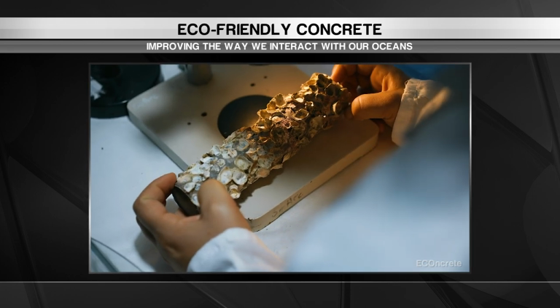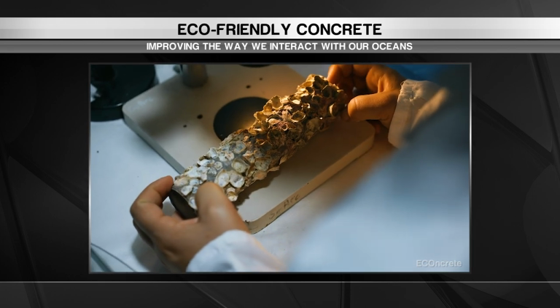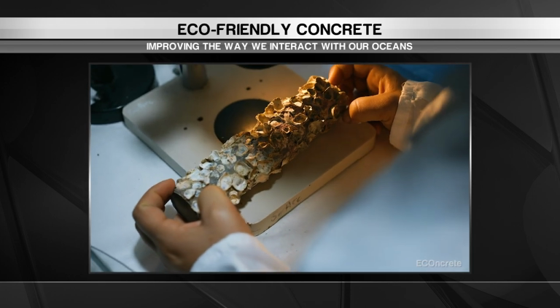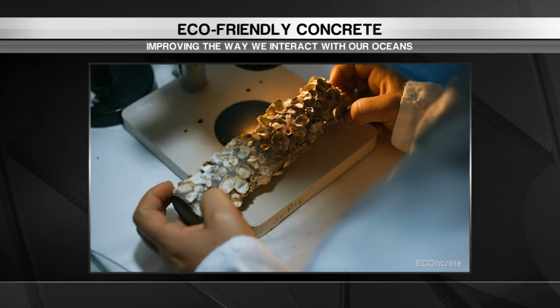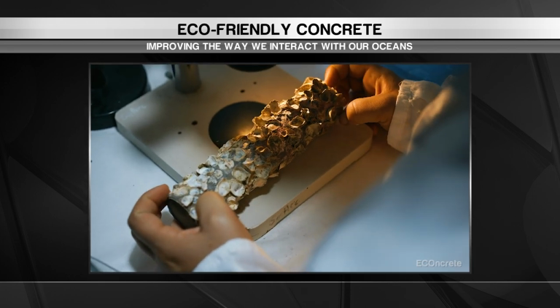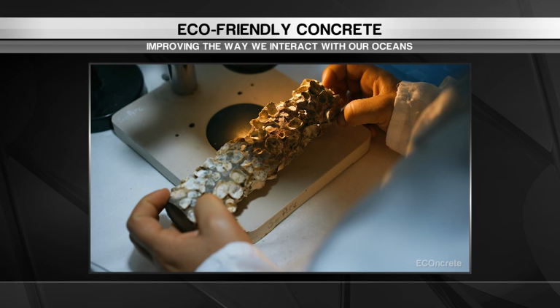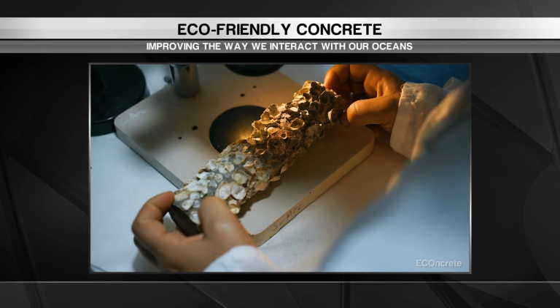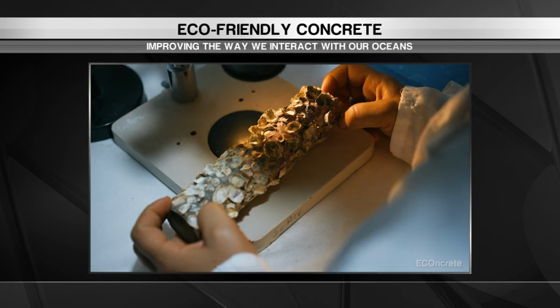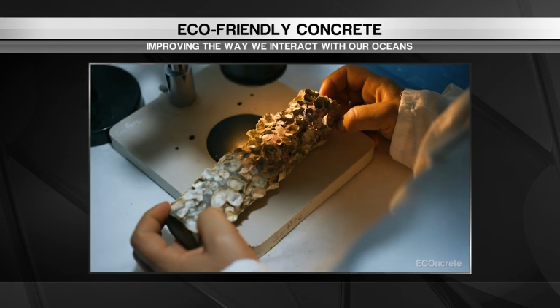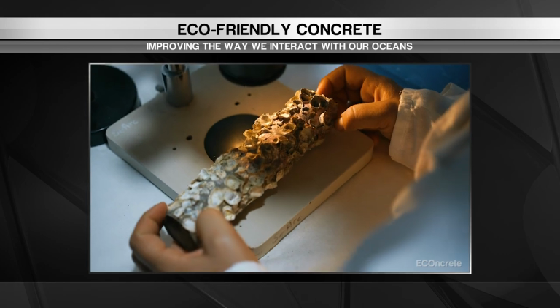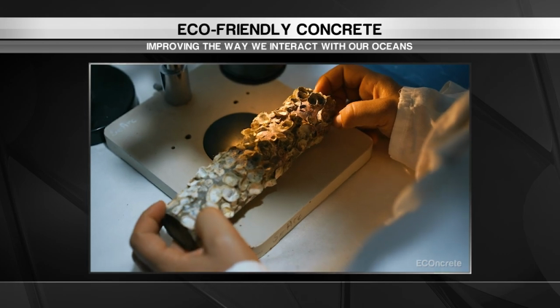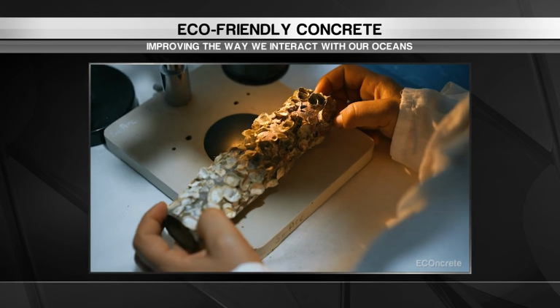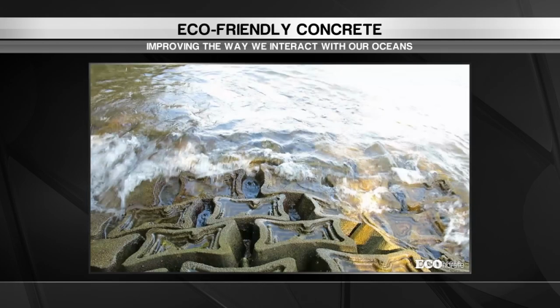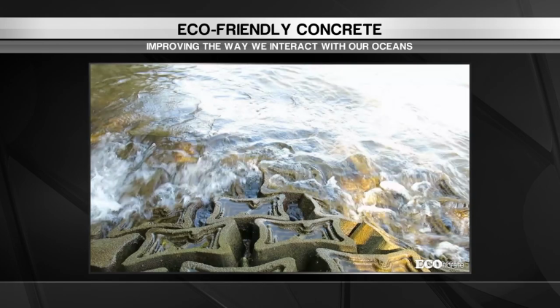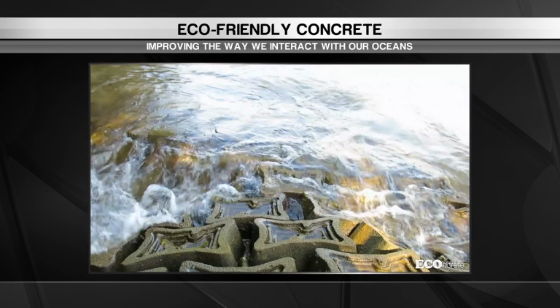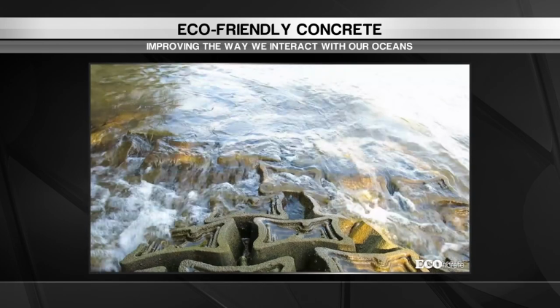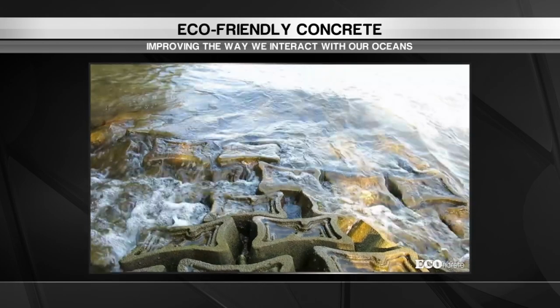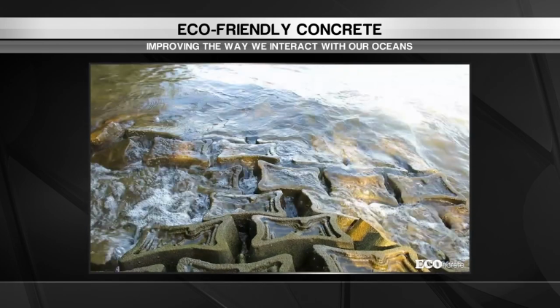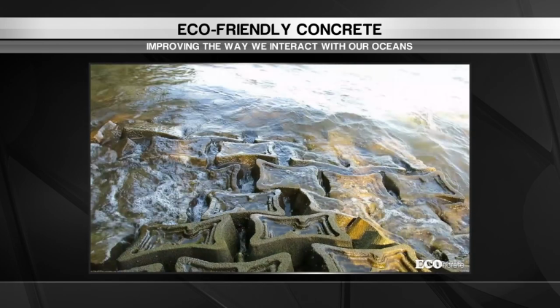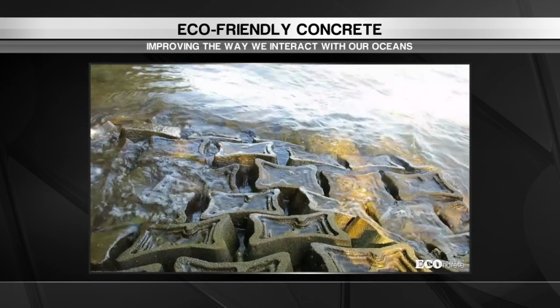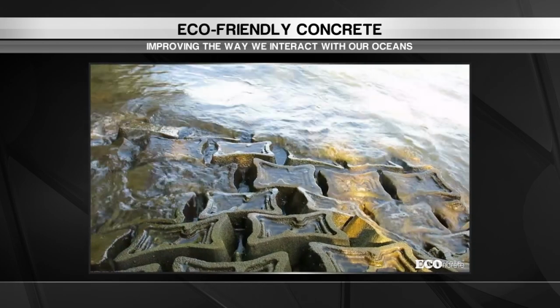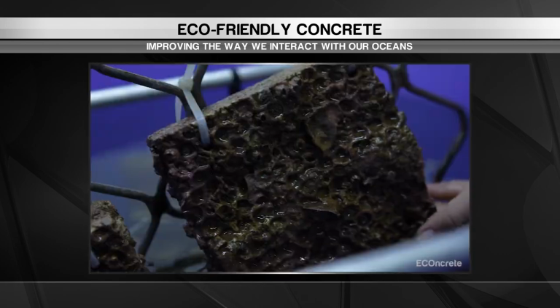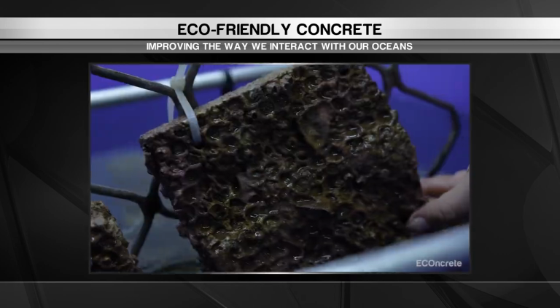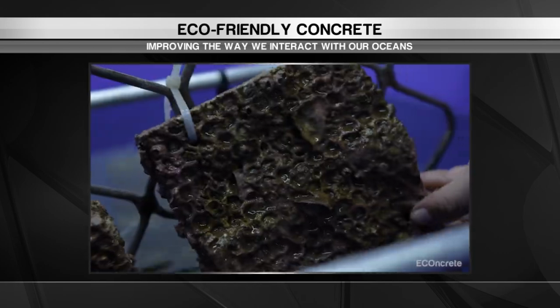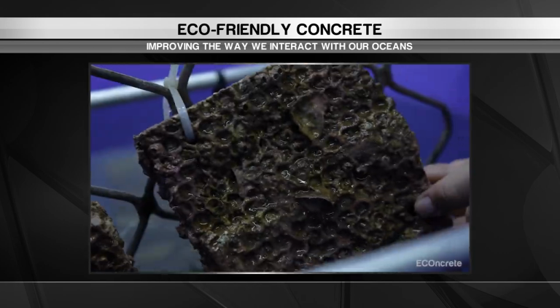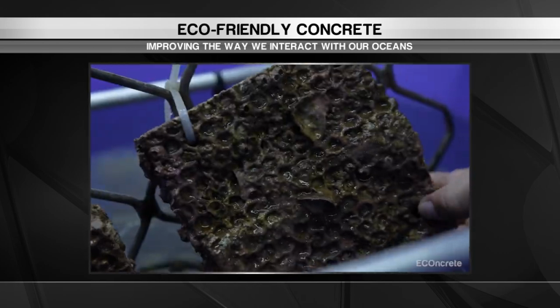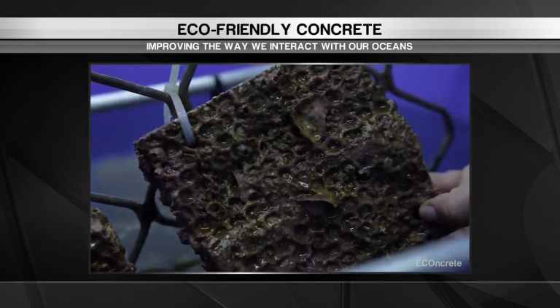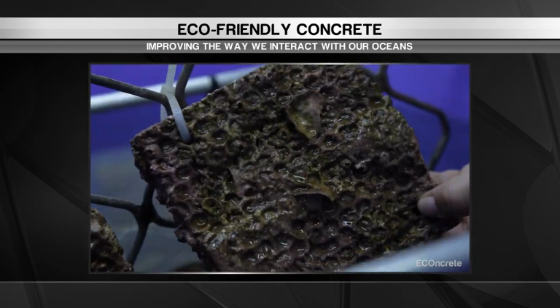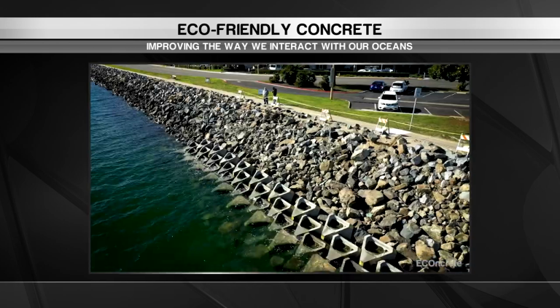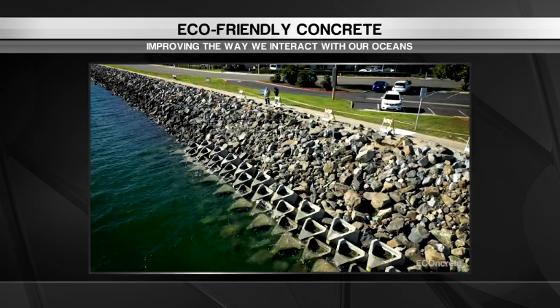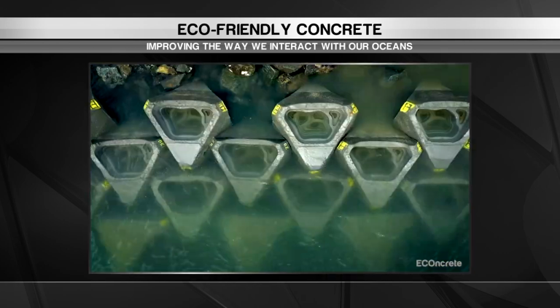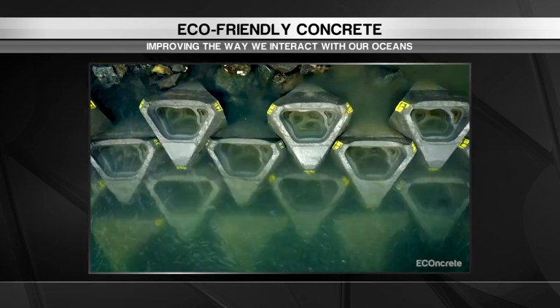Whether you live on land or have gills, this is a solution everyone can swim behind.